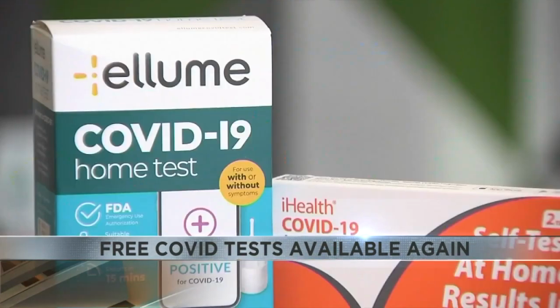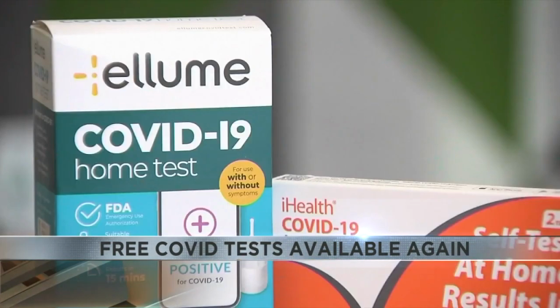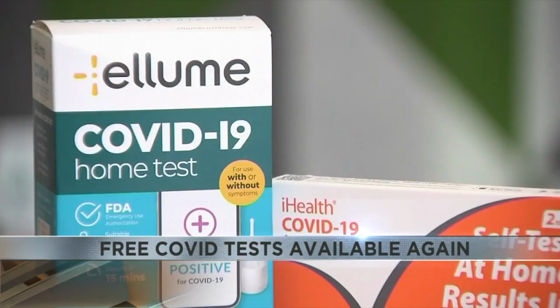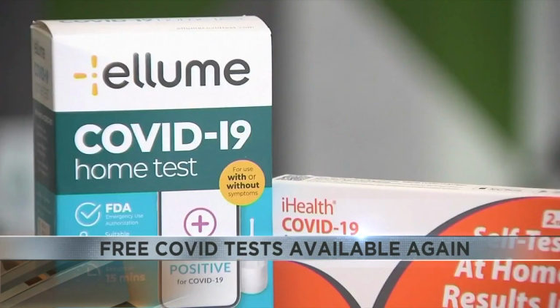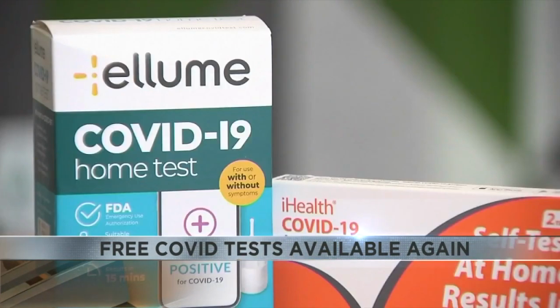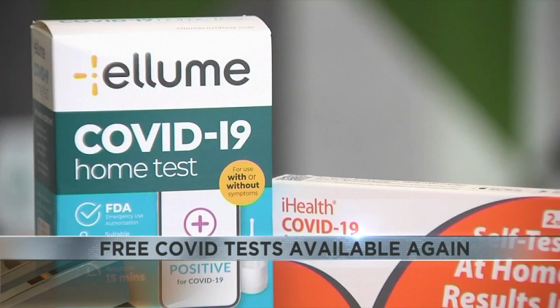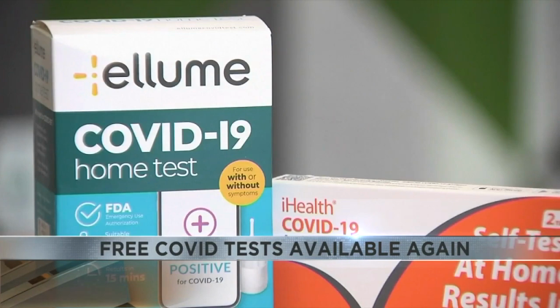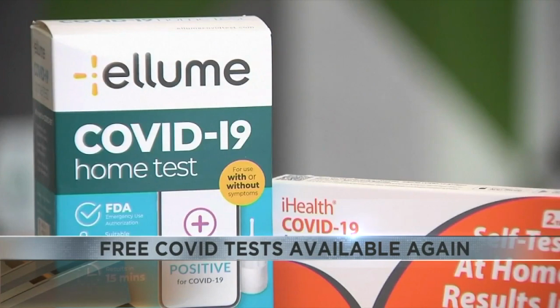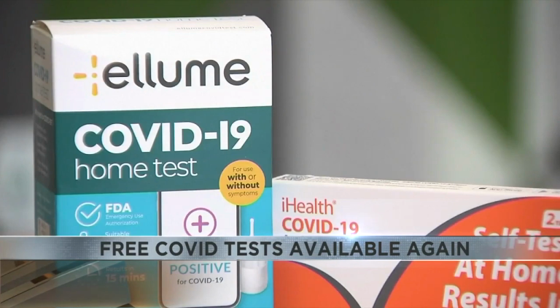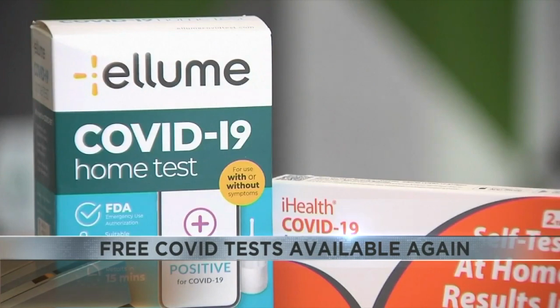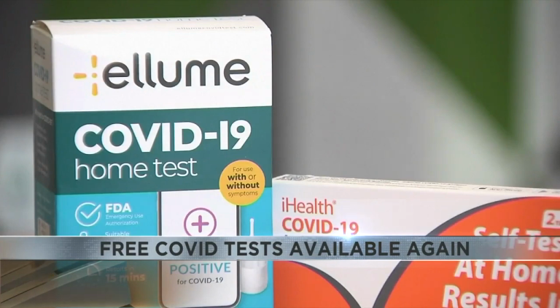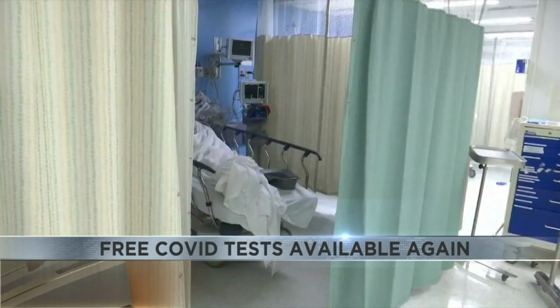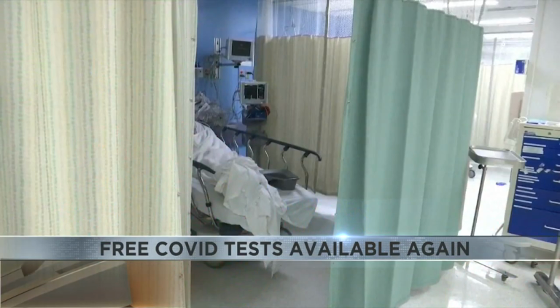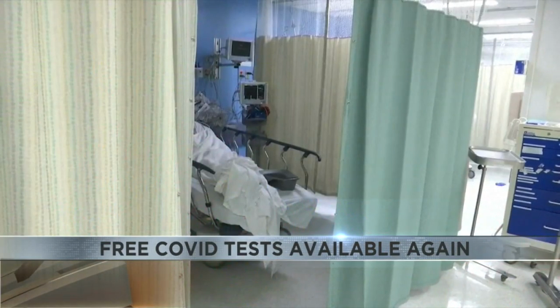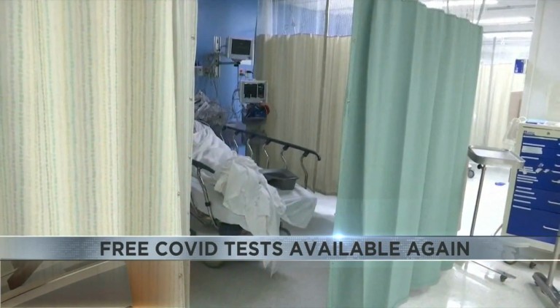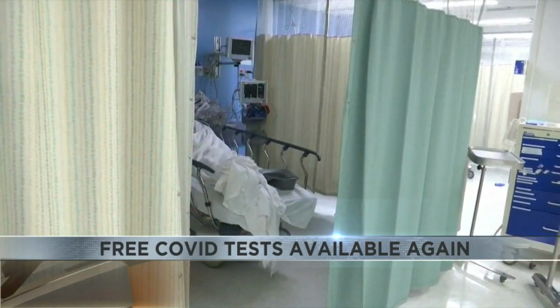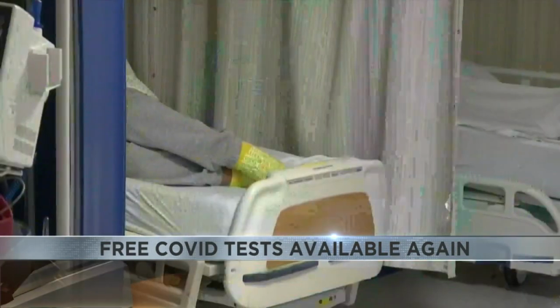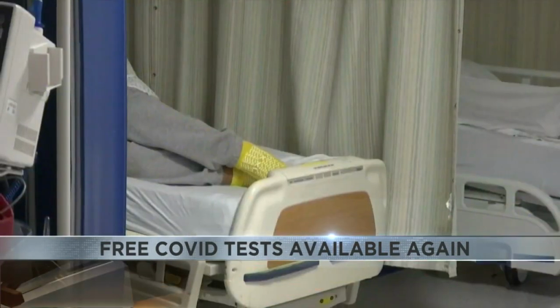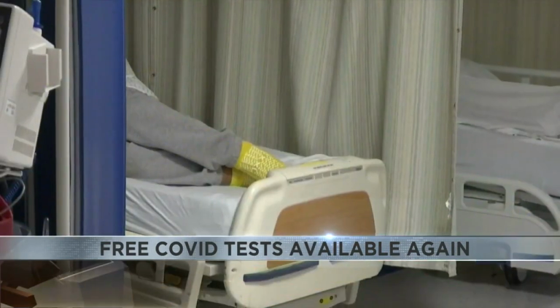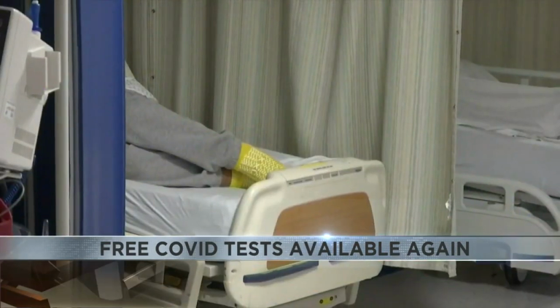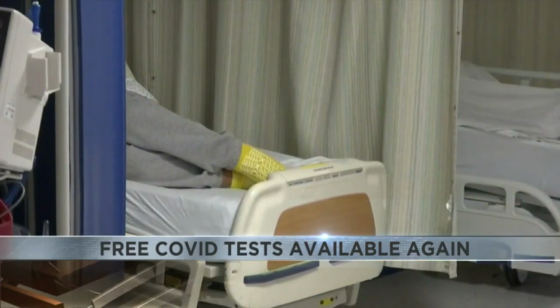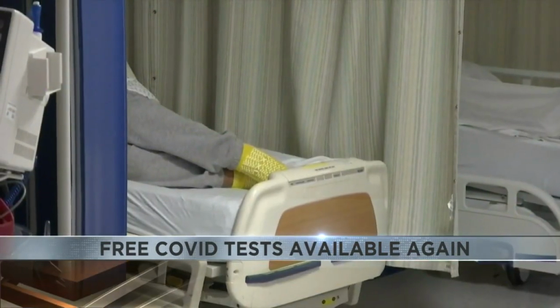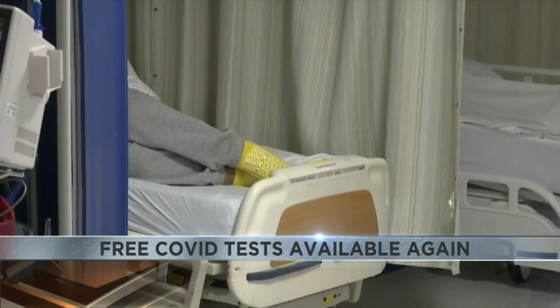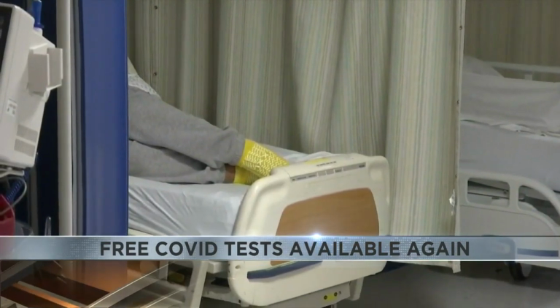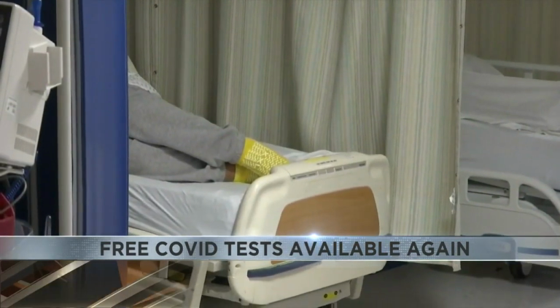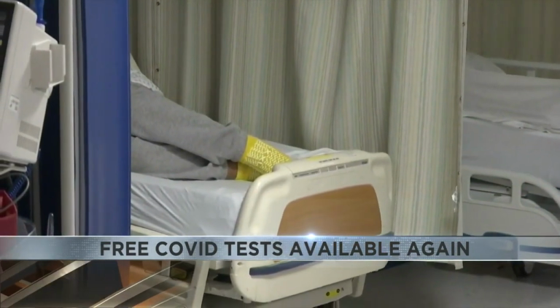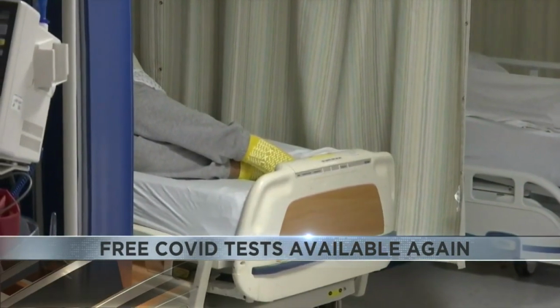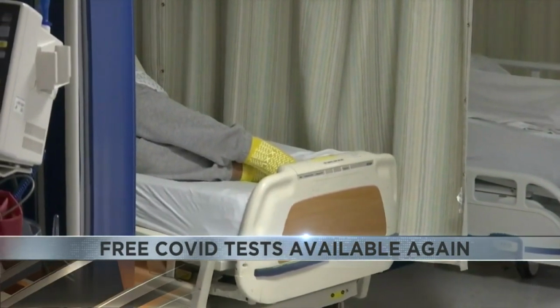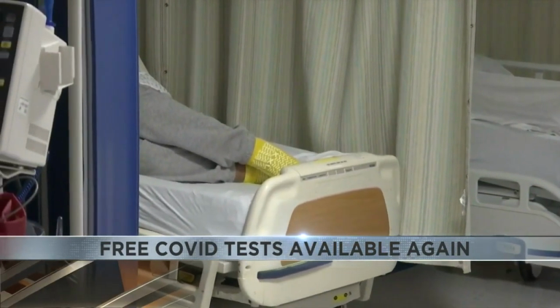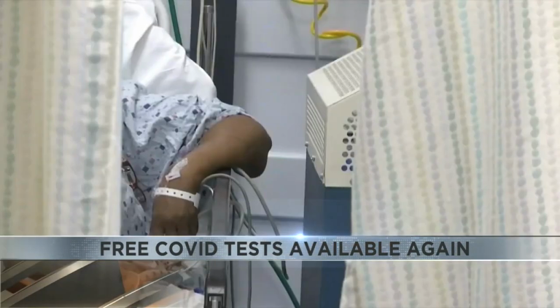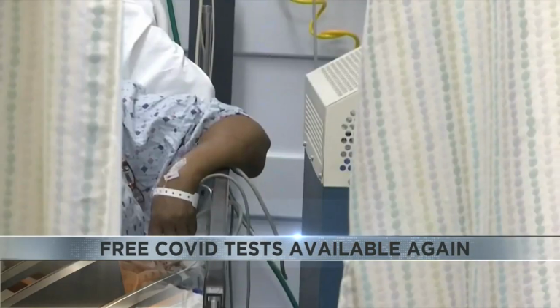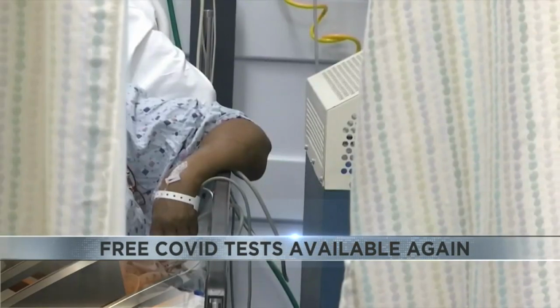Some of the dates on the tests may show they're expired, but the FDA has extended those expiration dates.